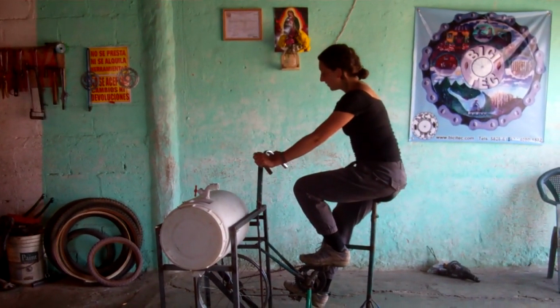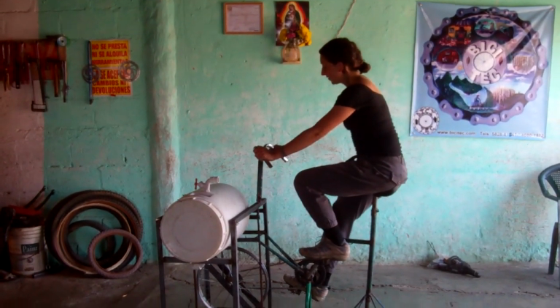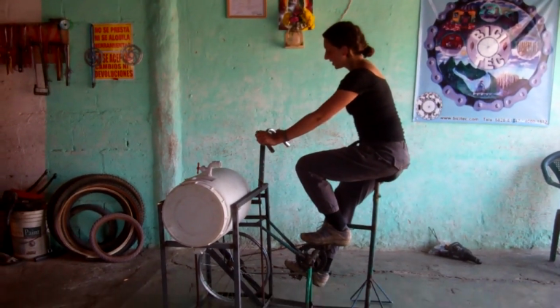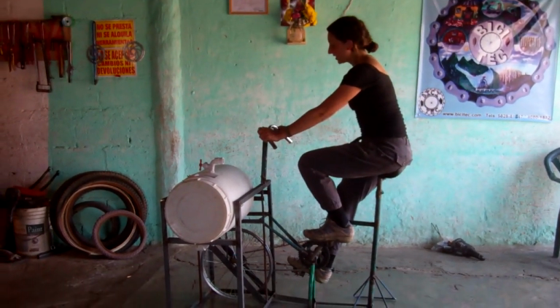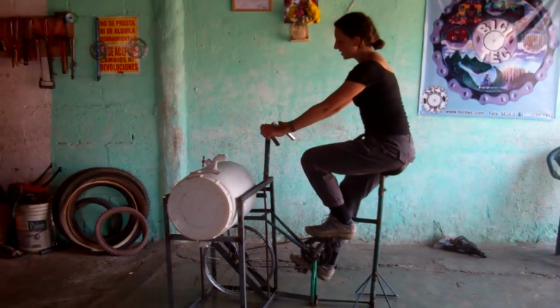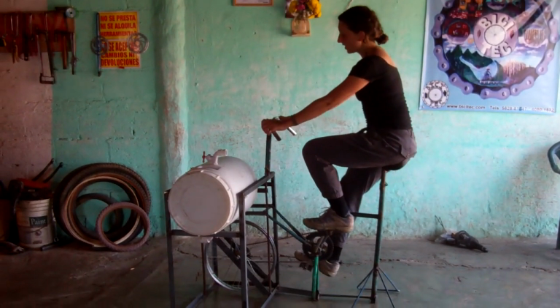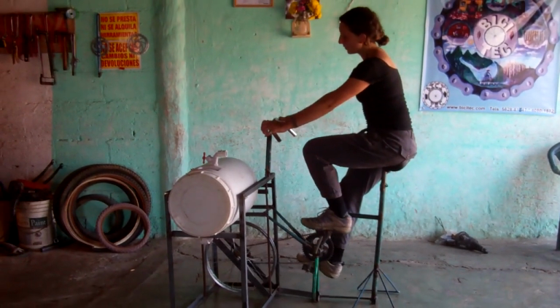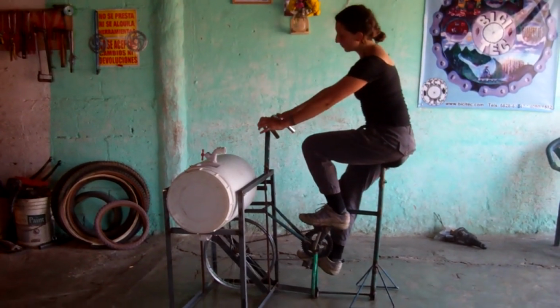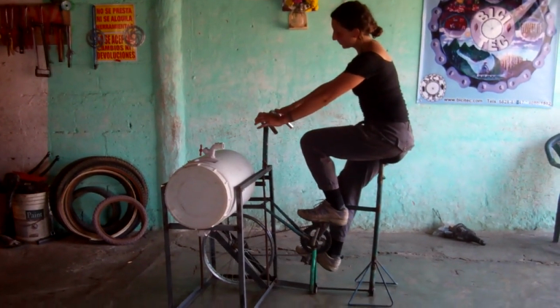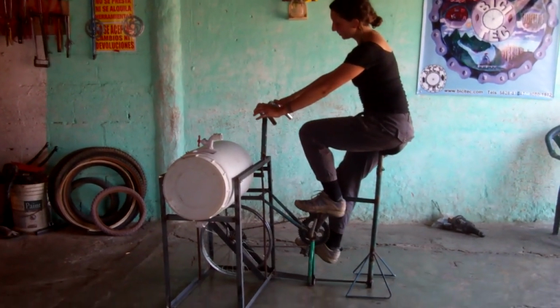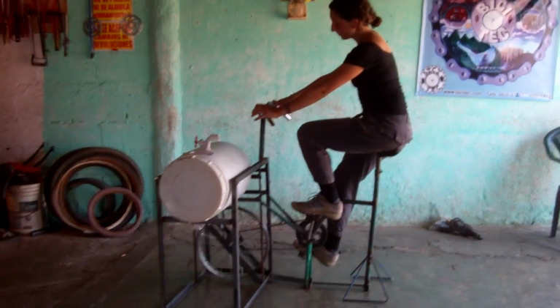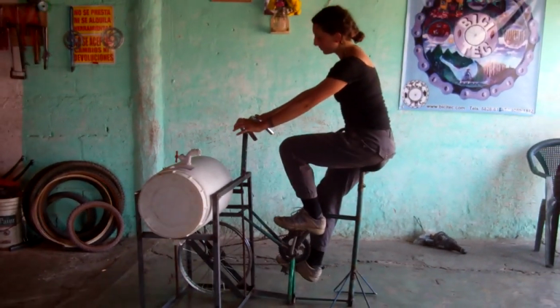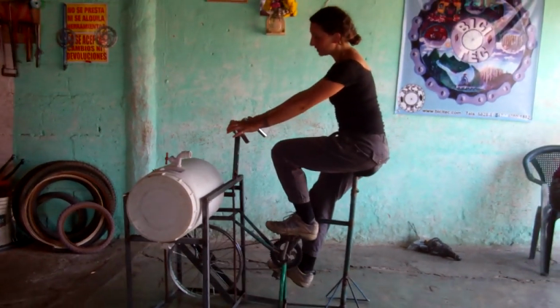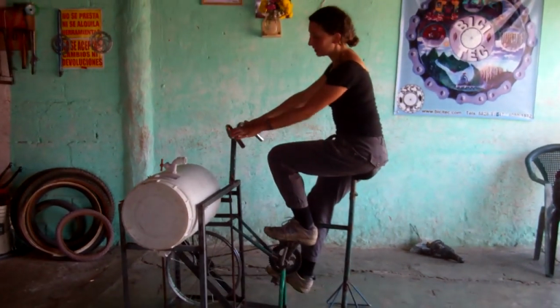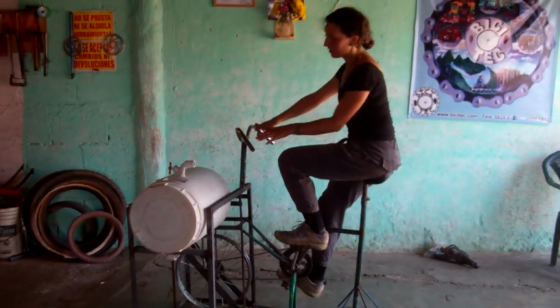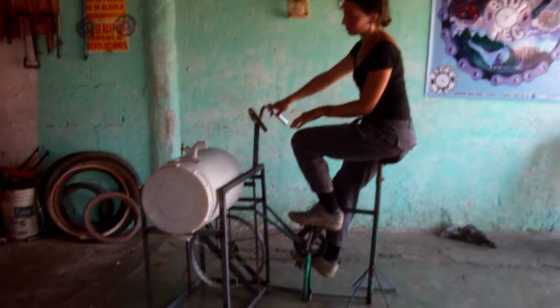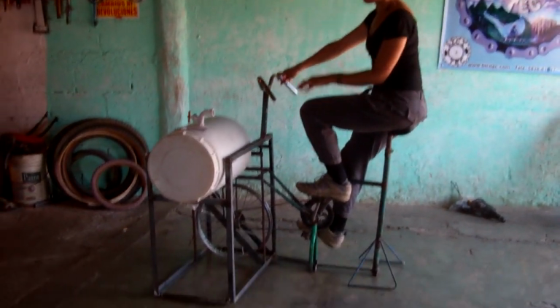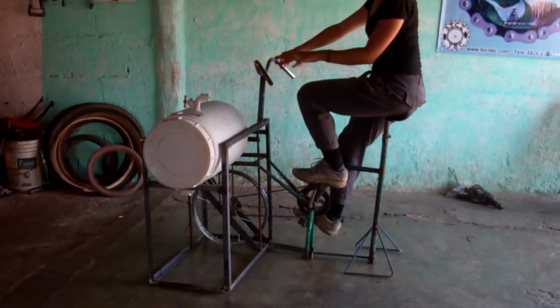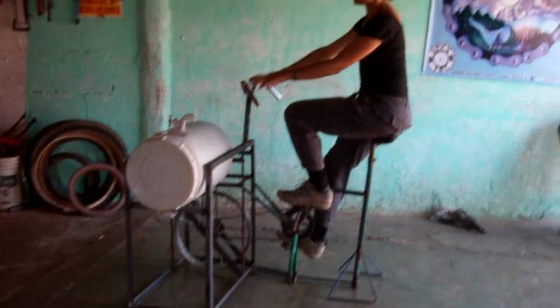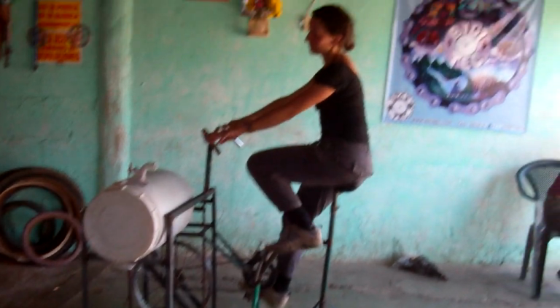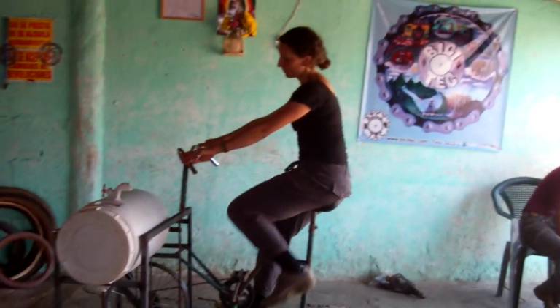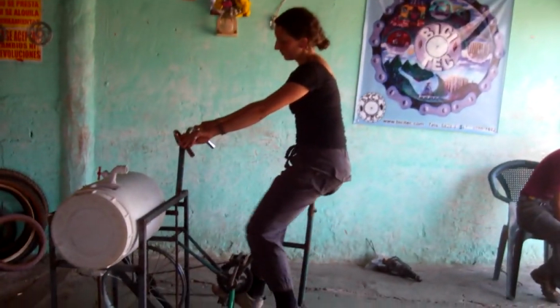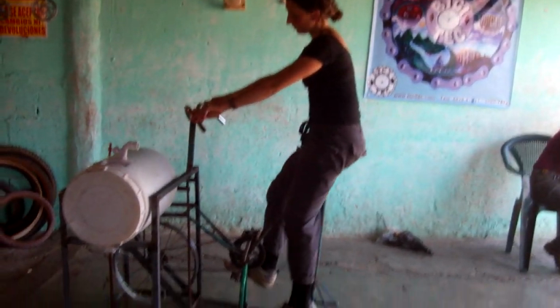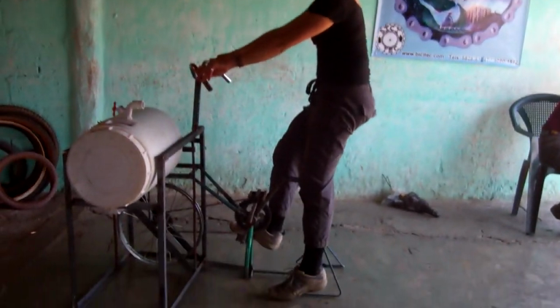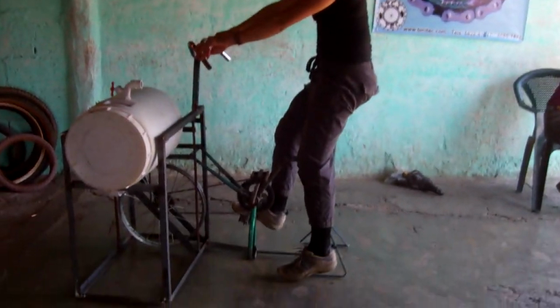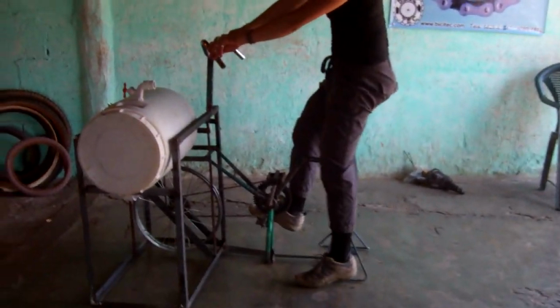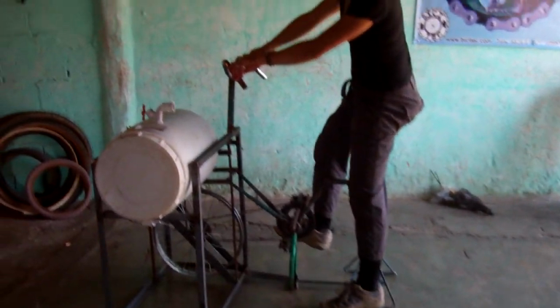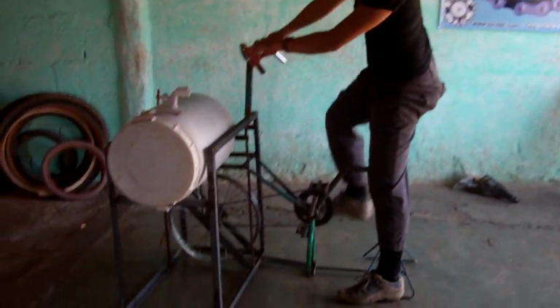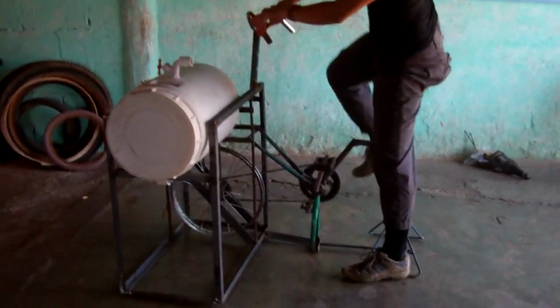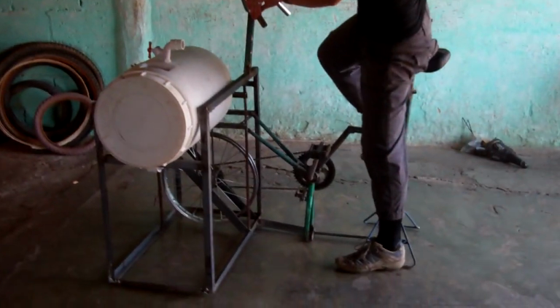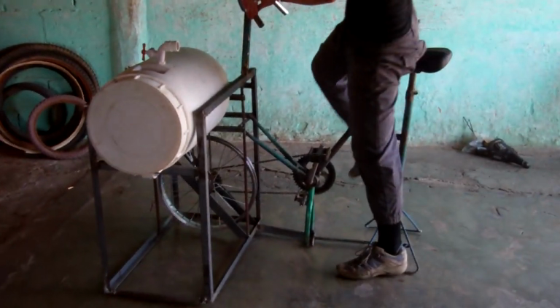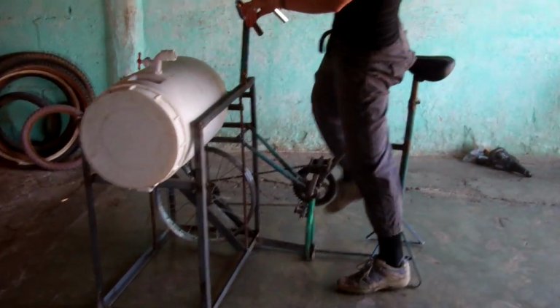This is a bicilavadora, a bicycle washing machine.